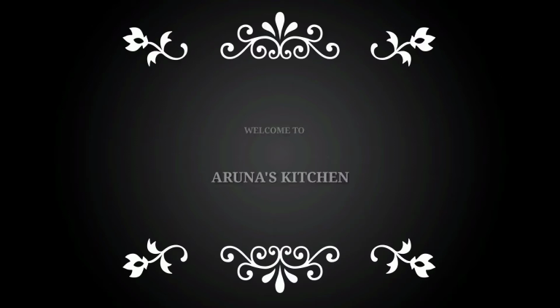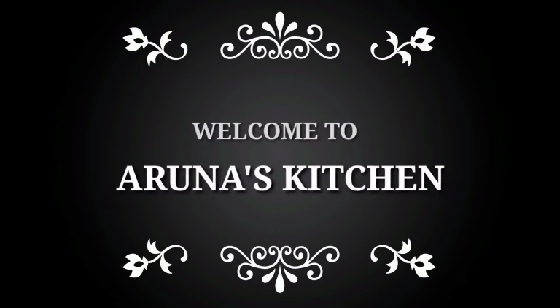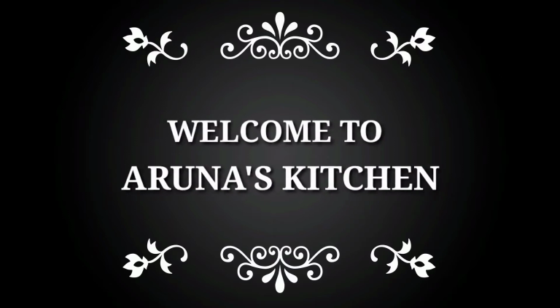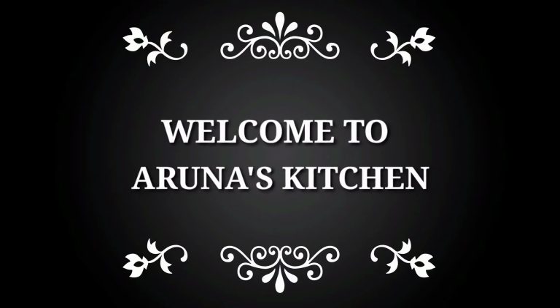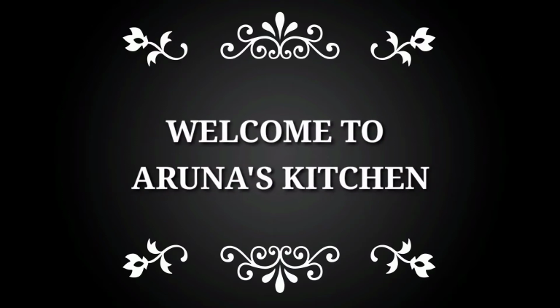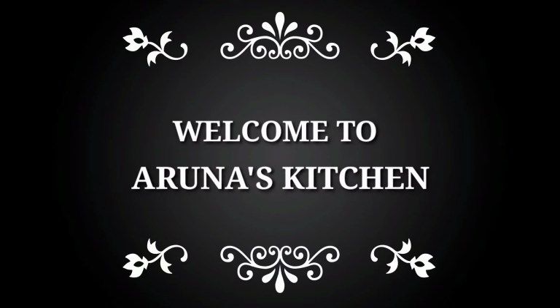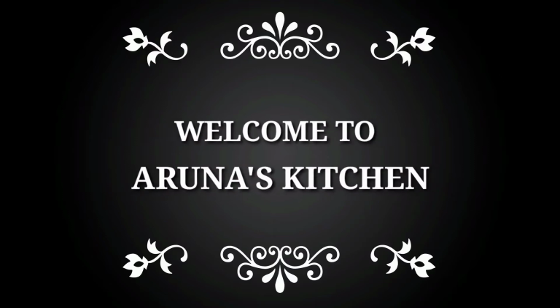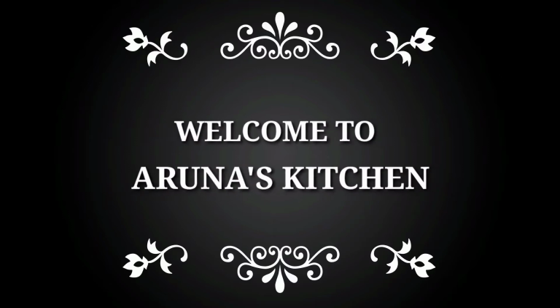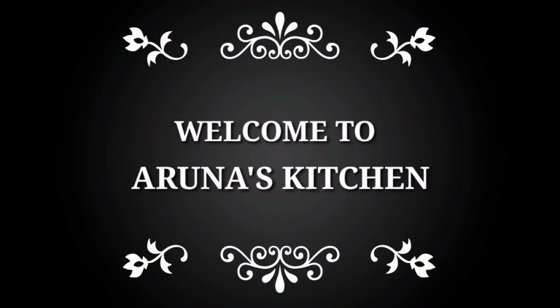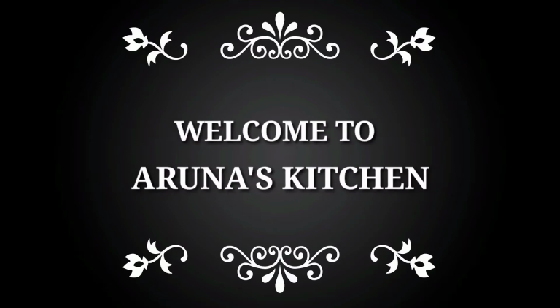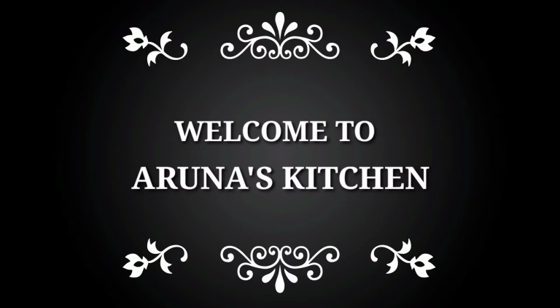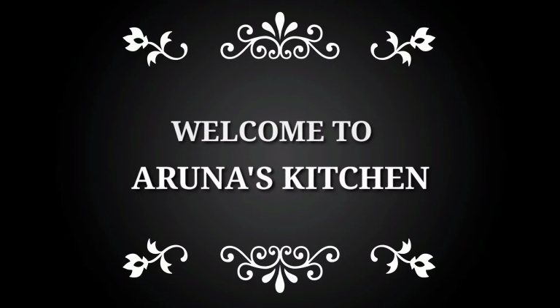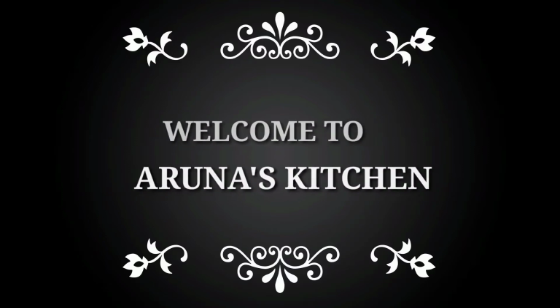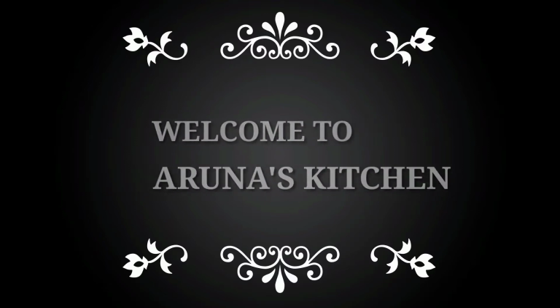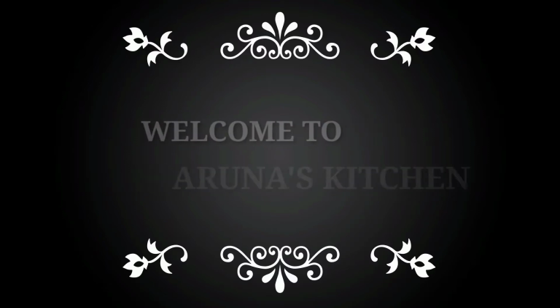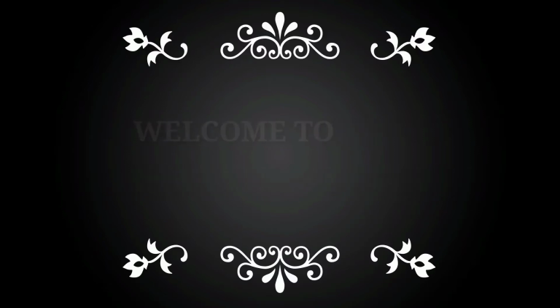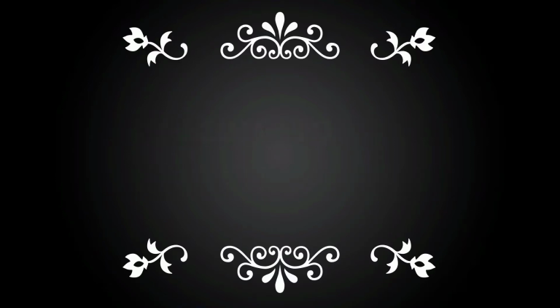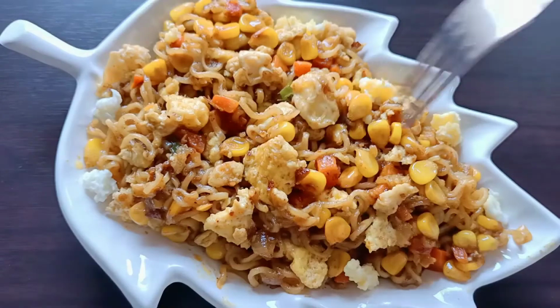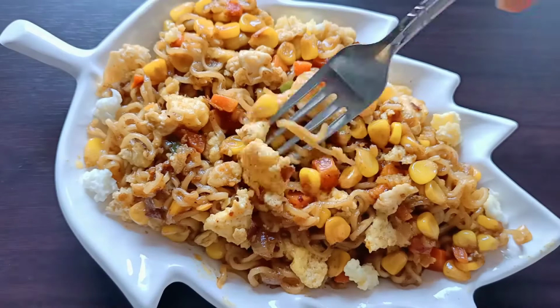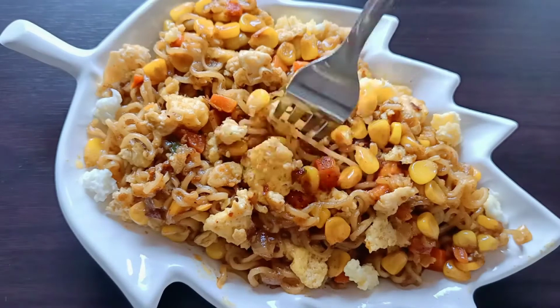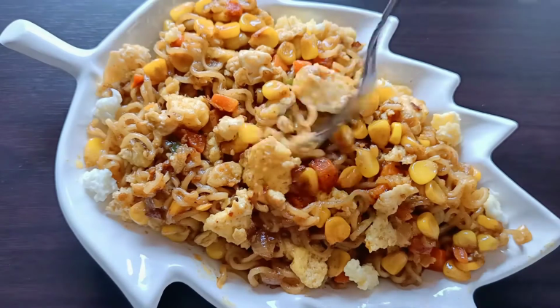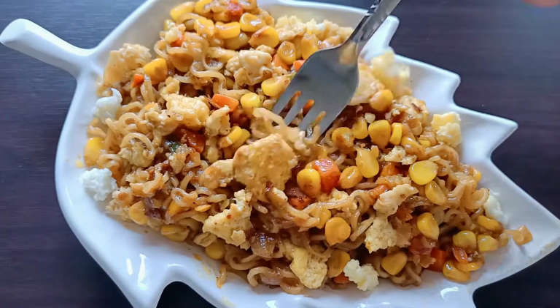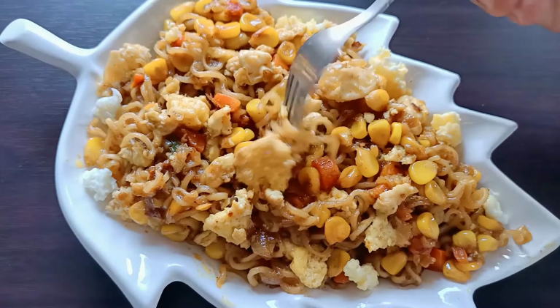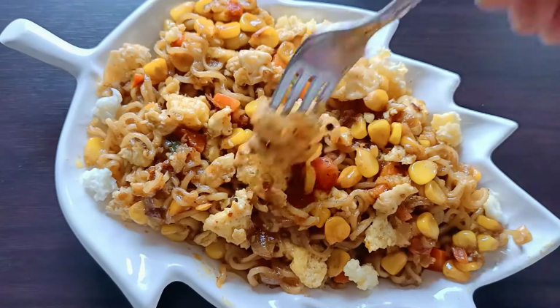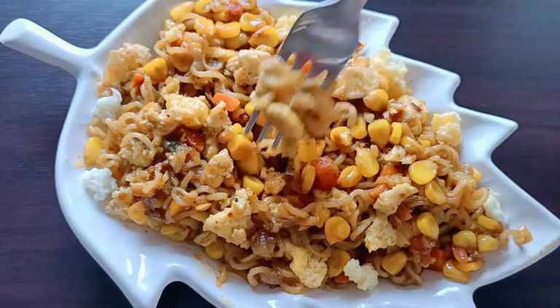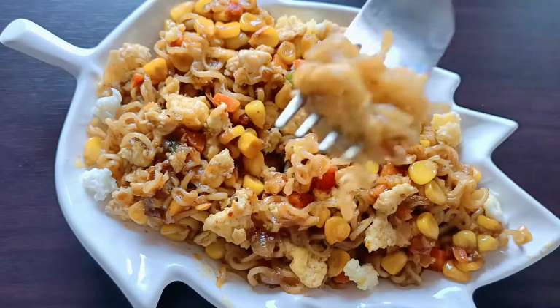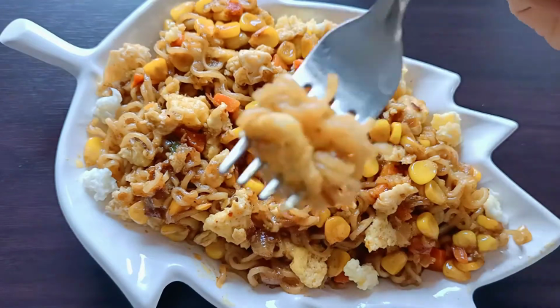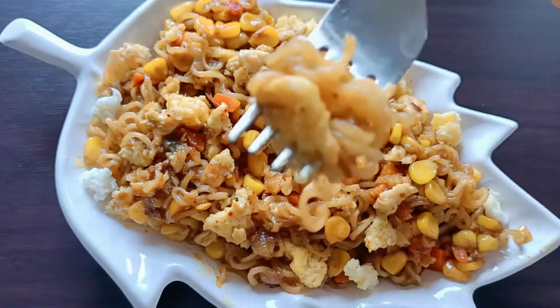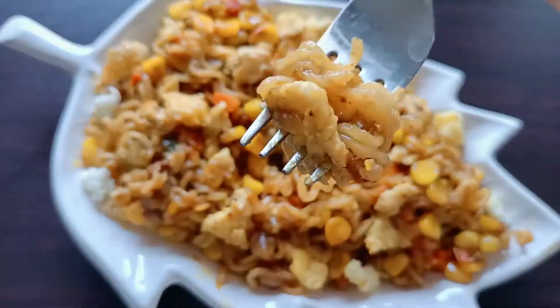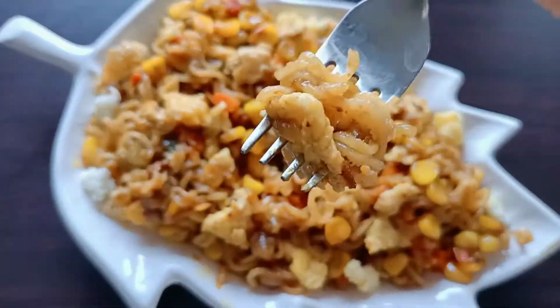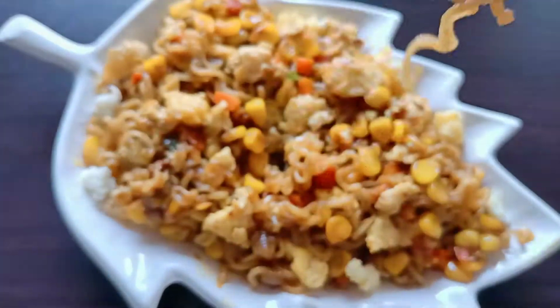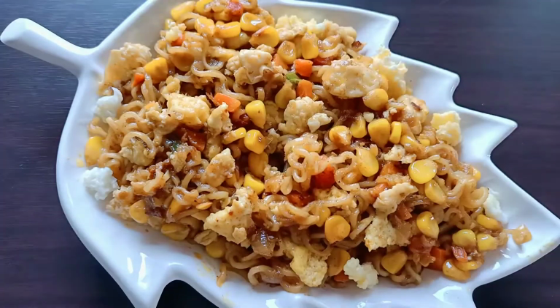Hello and welcome, or welcome back, to Arnas Kitchen. In this video, we will make this egg Maggi ready.